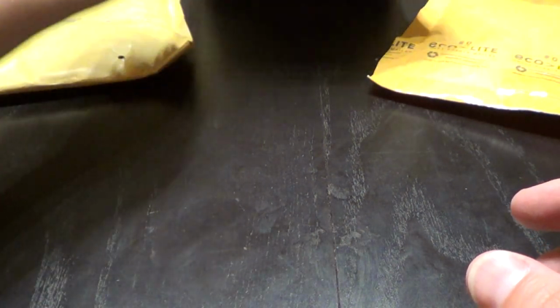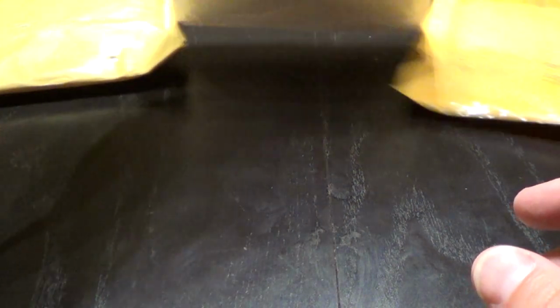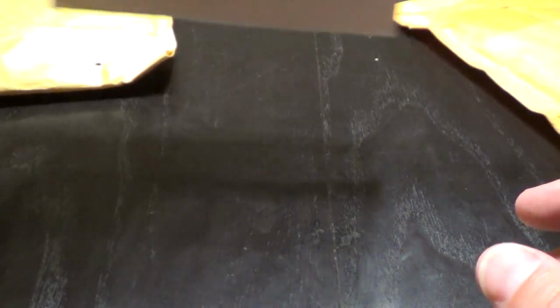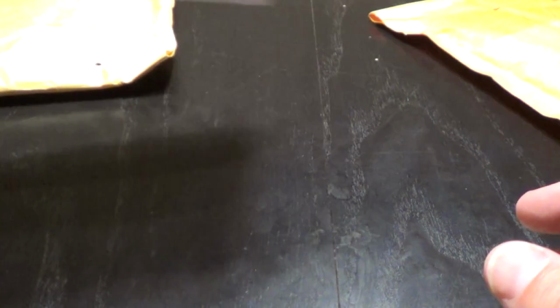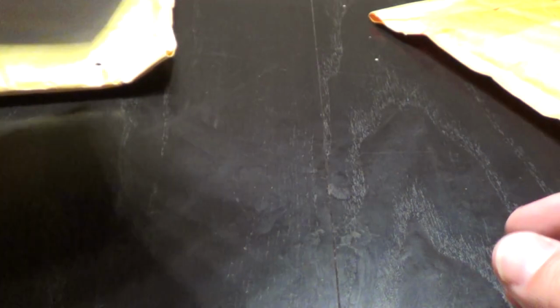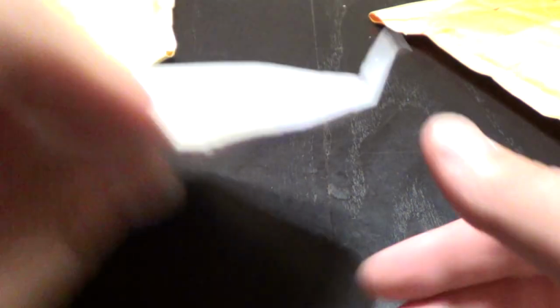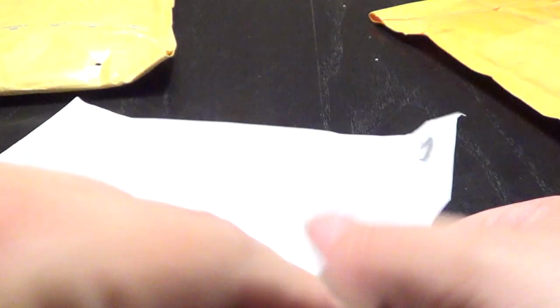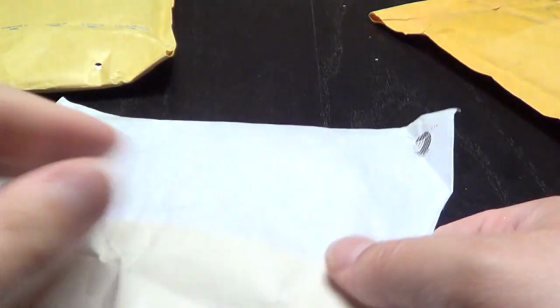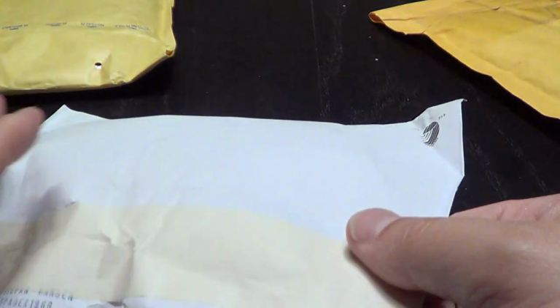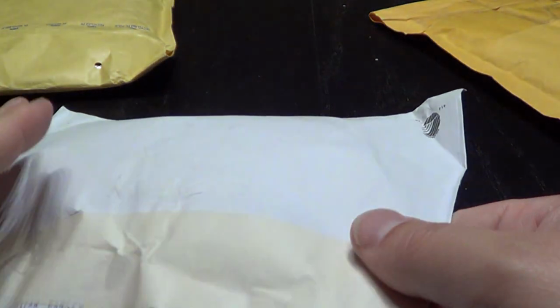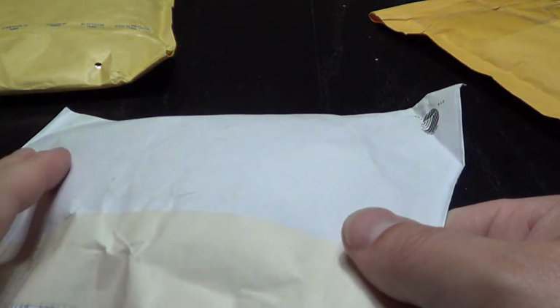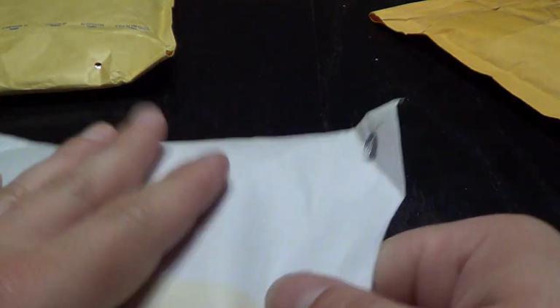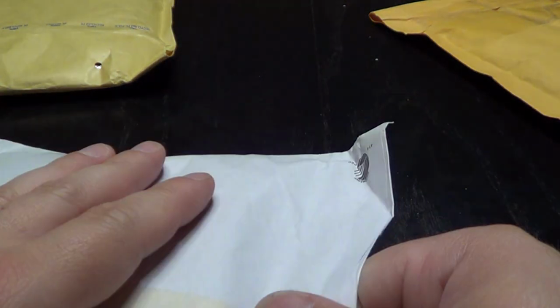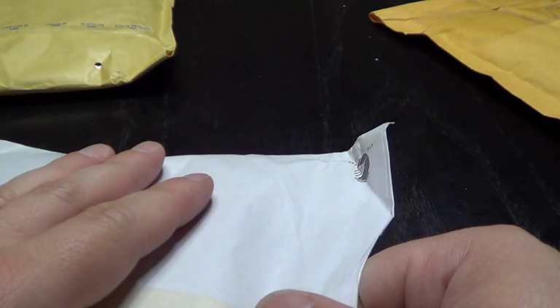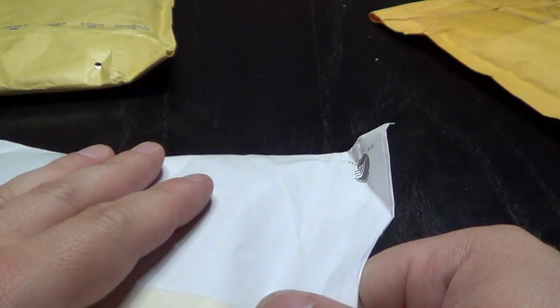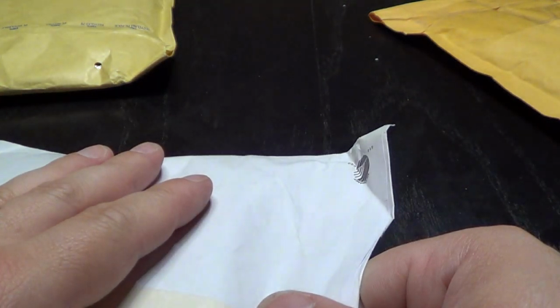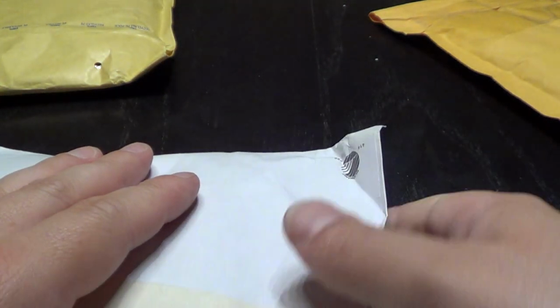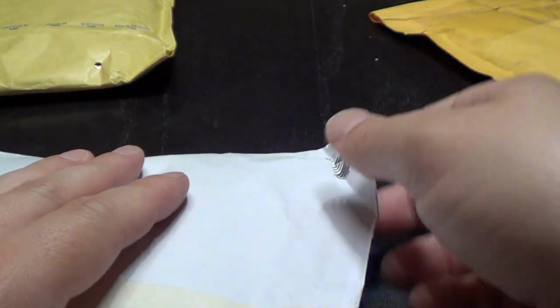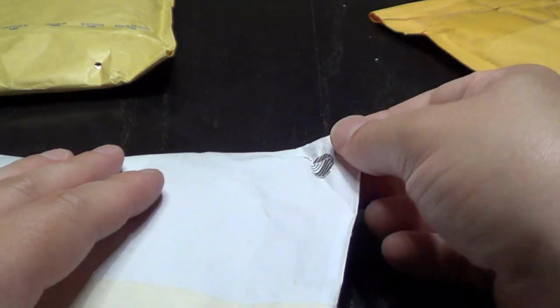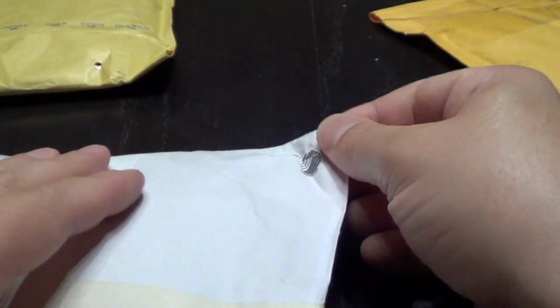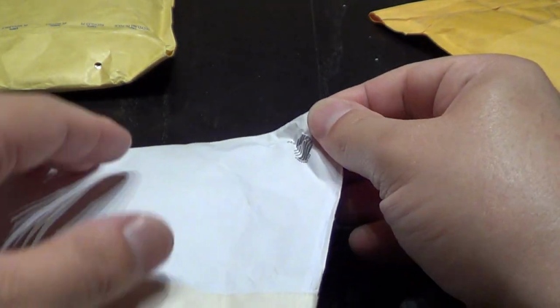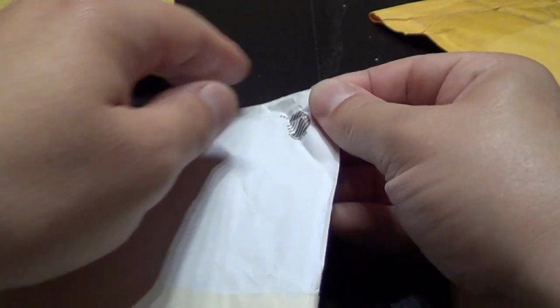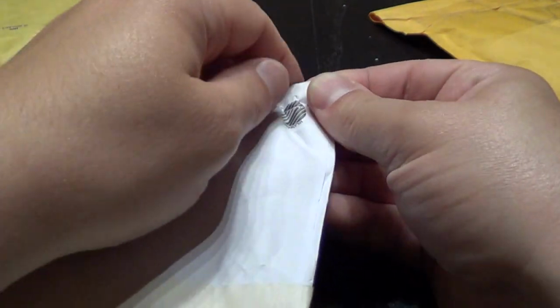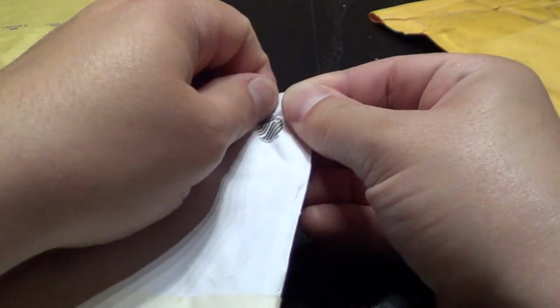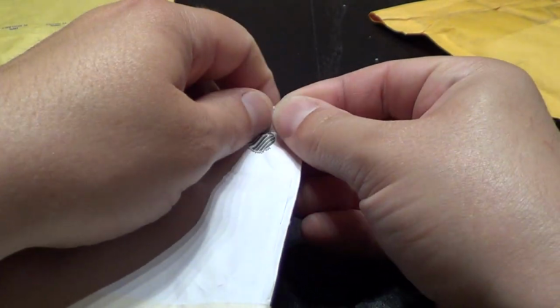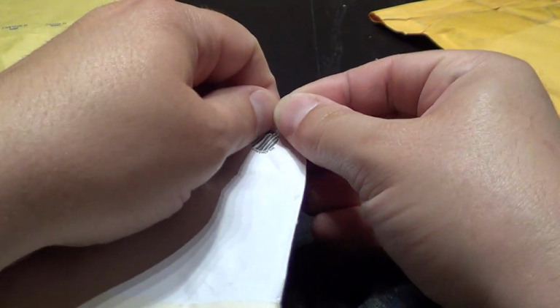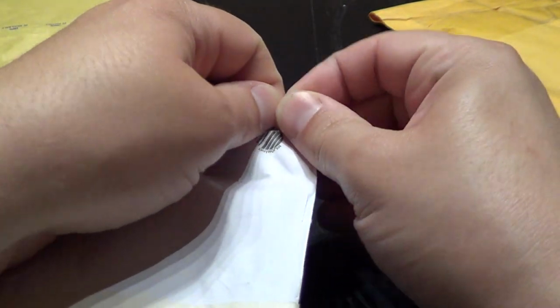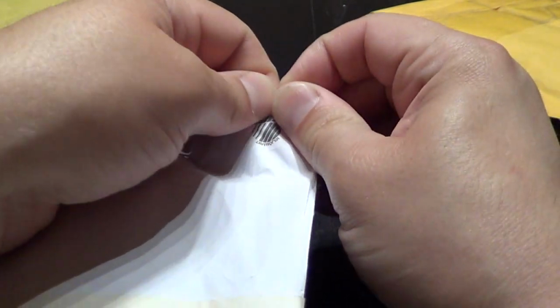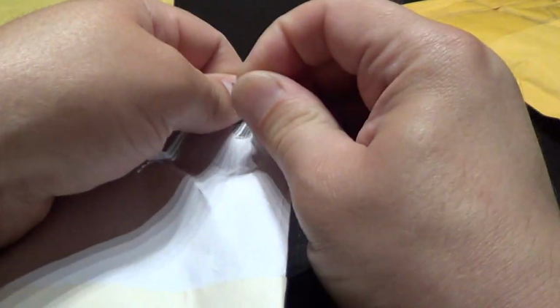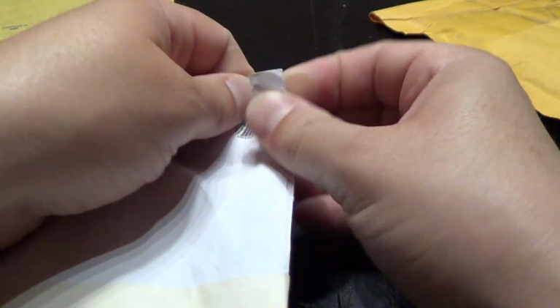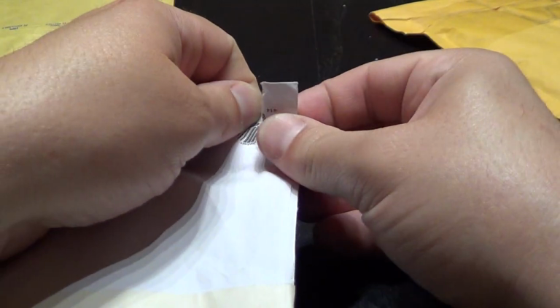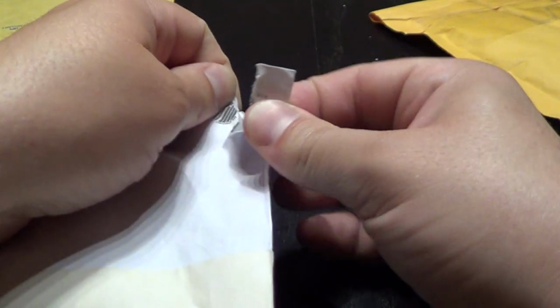And now we have the sweet find from the Swedish auction site.